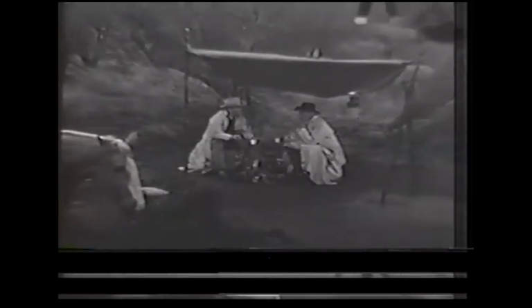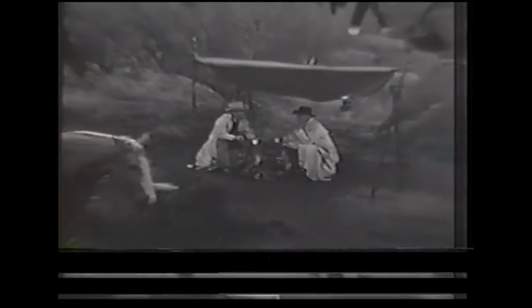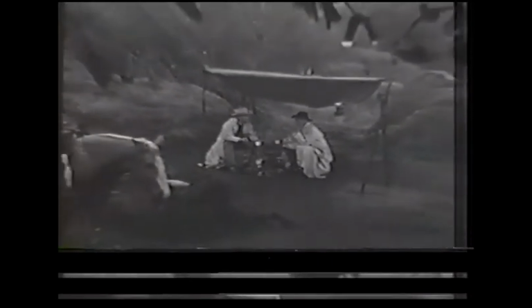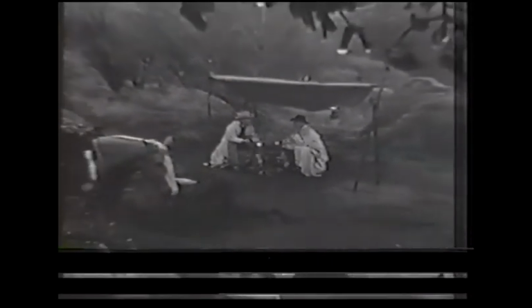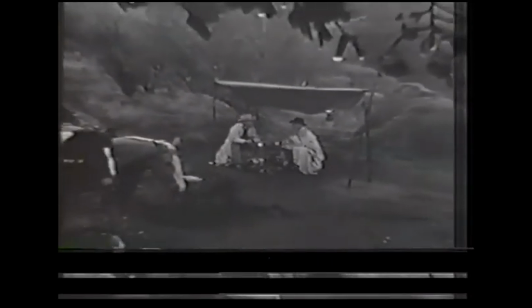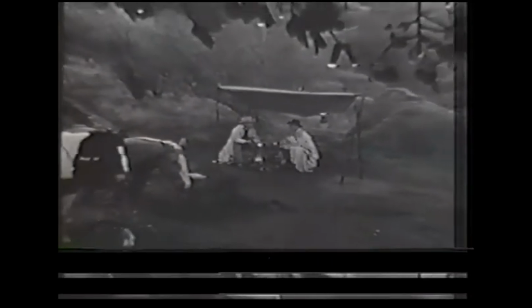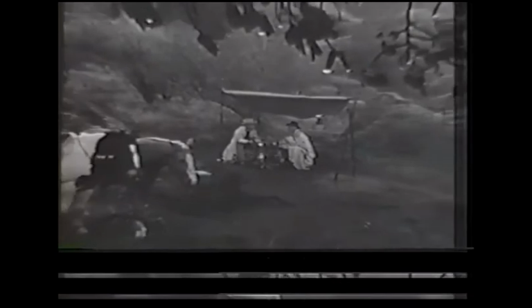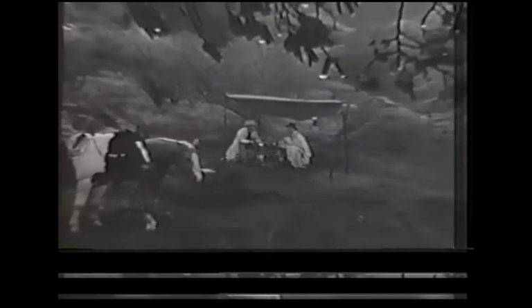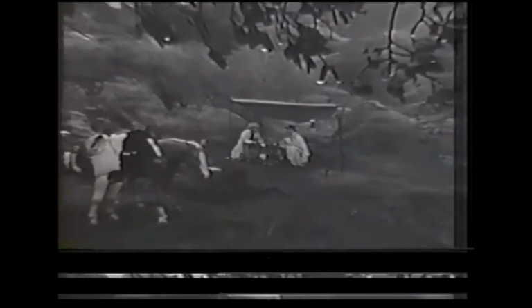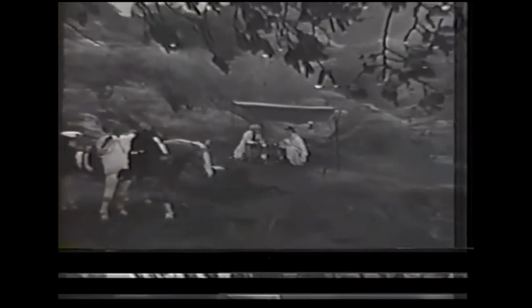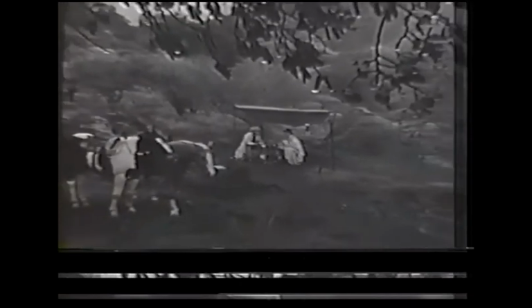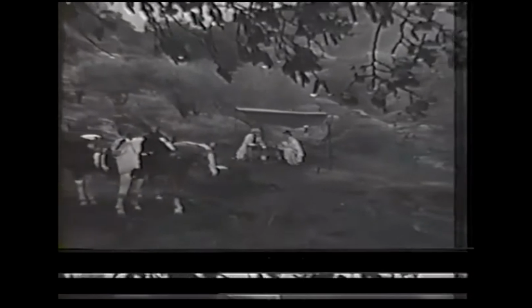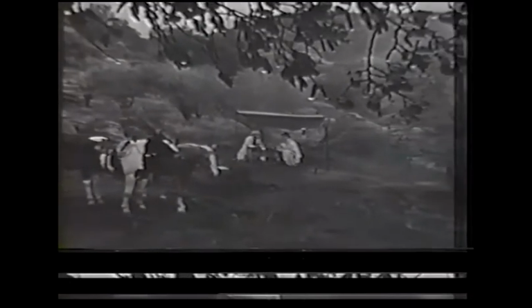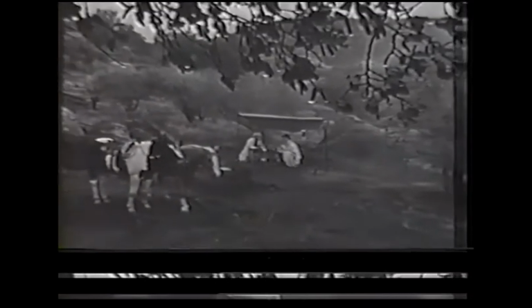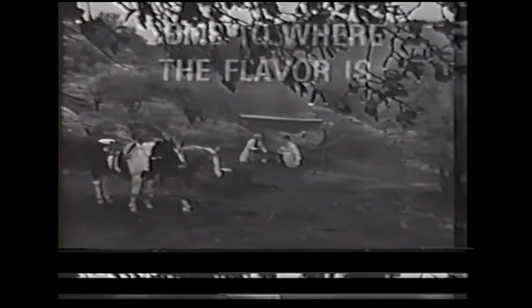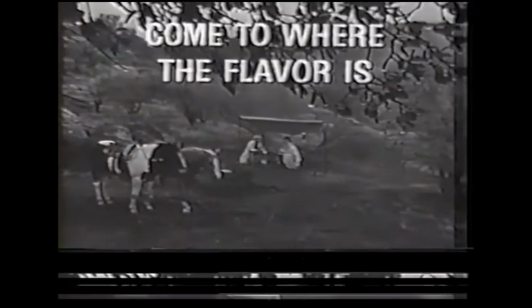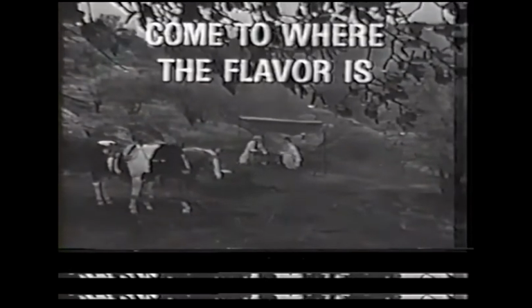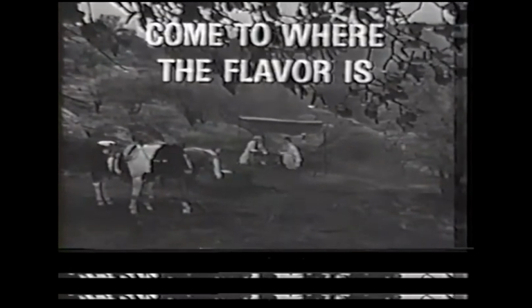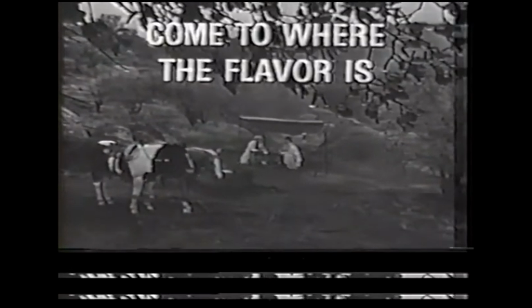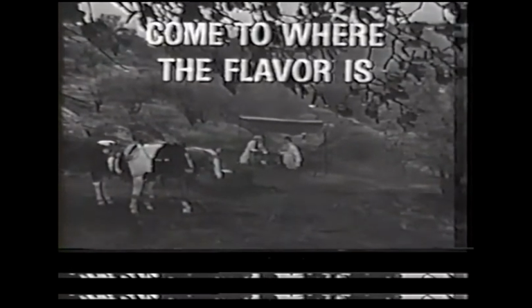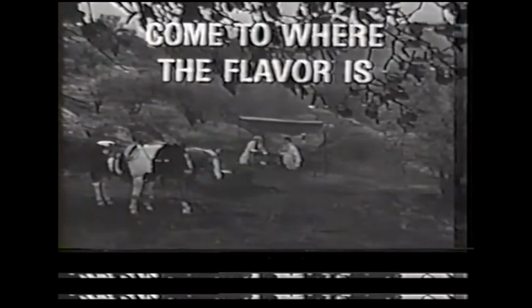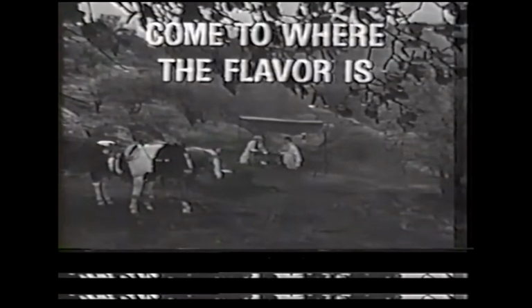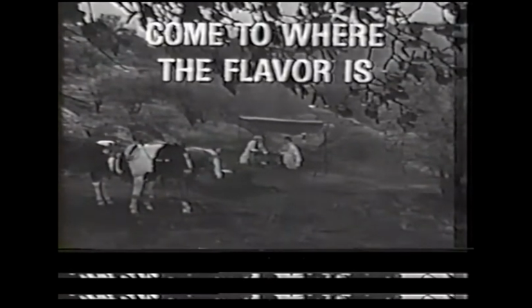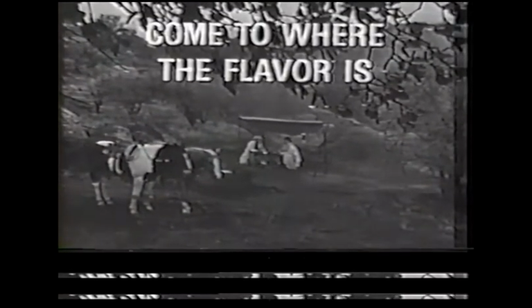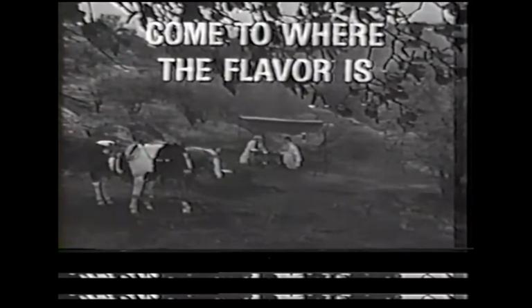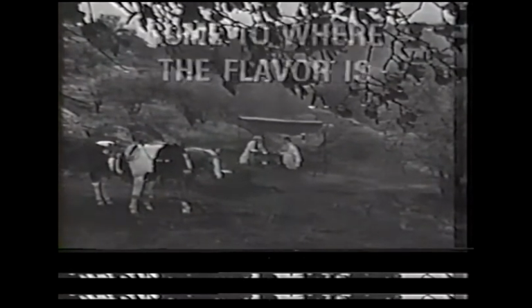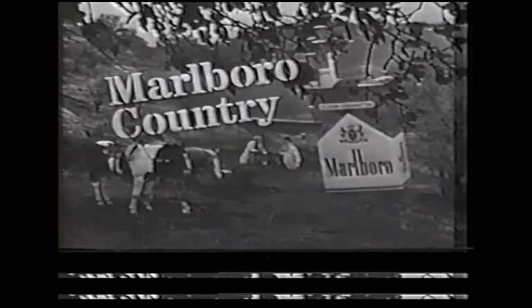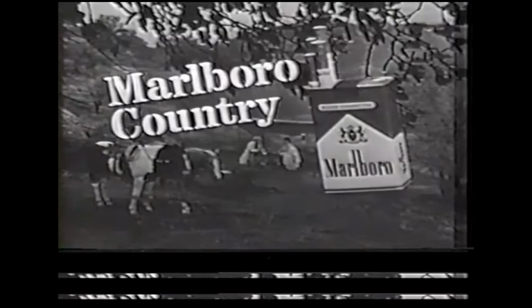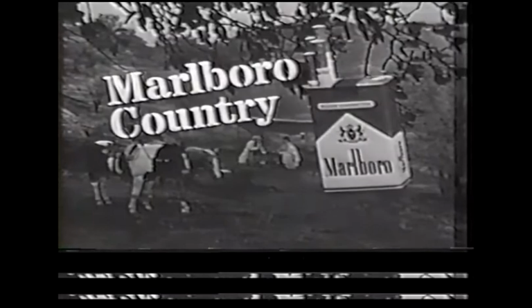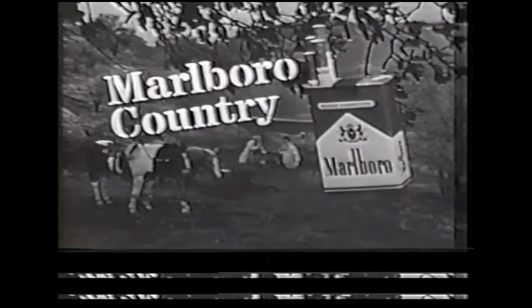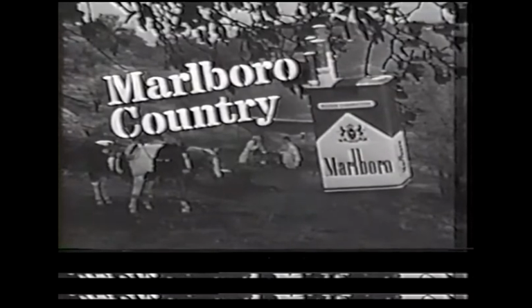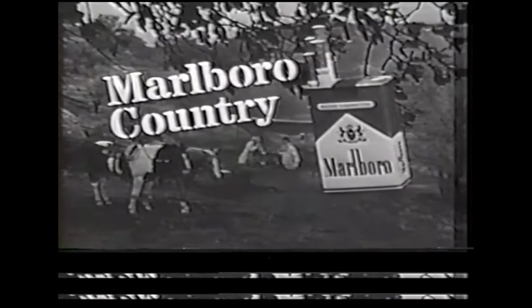Filter, flavor, and the box. Come to where the flavor is. Come to Marlboro country.